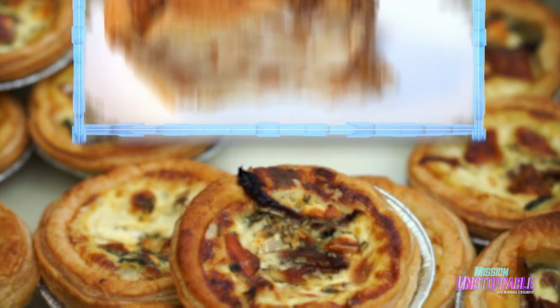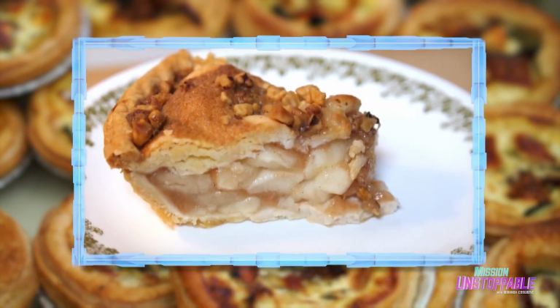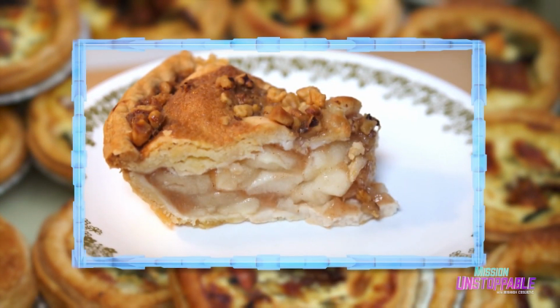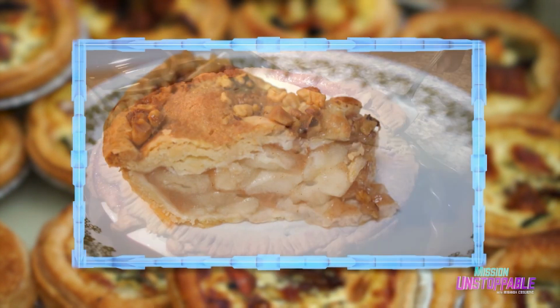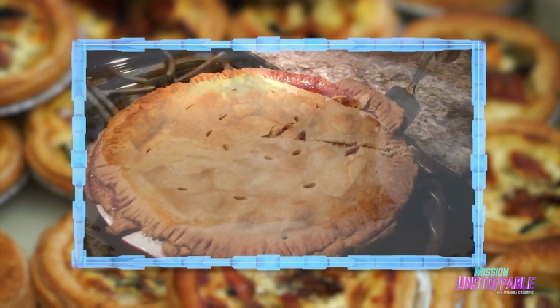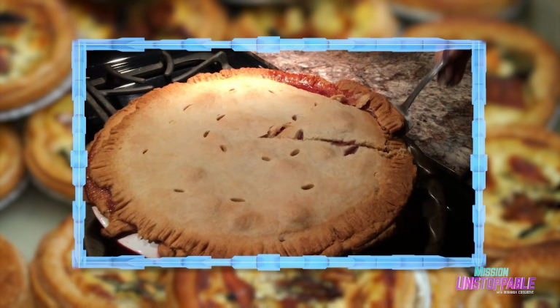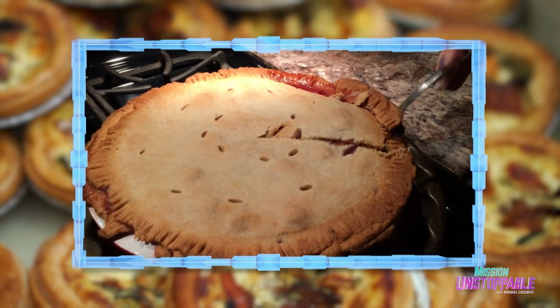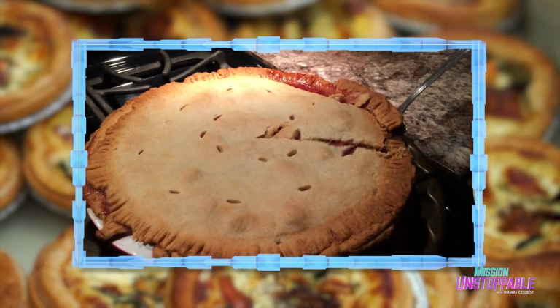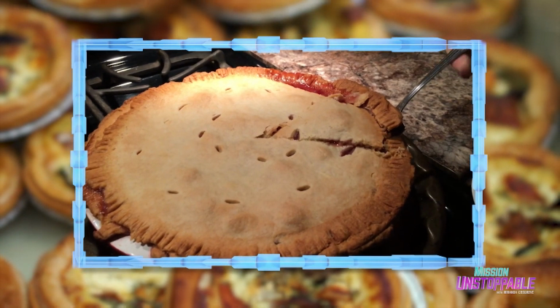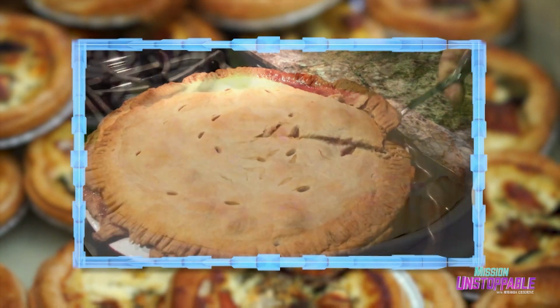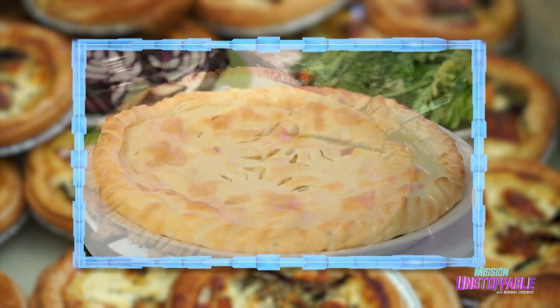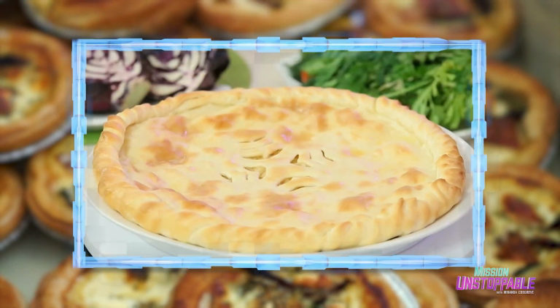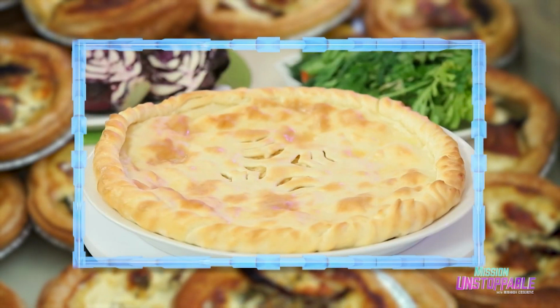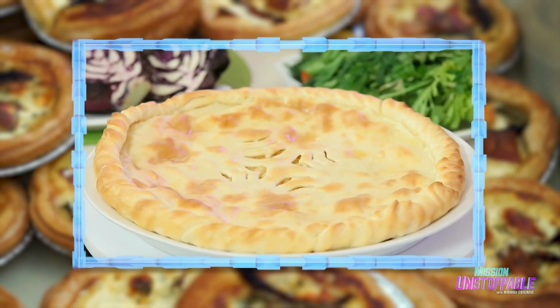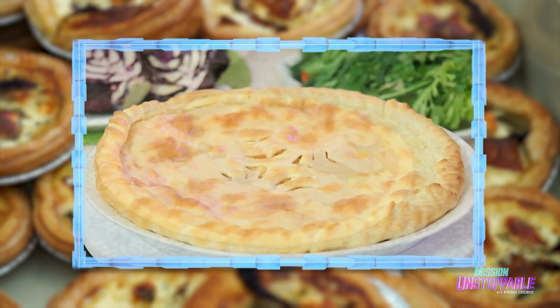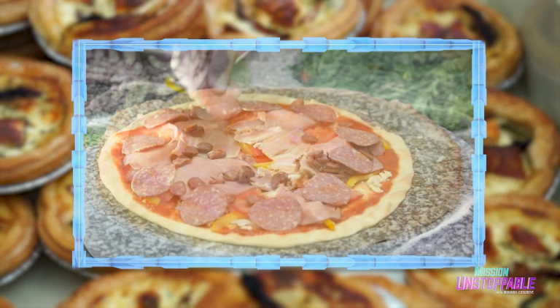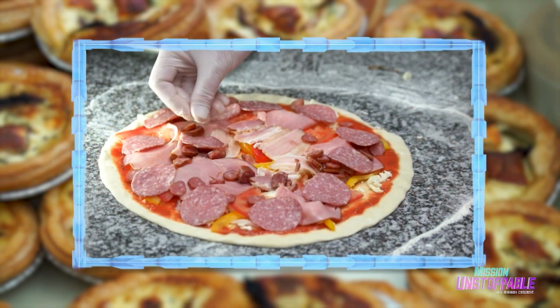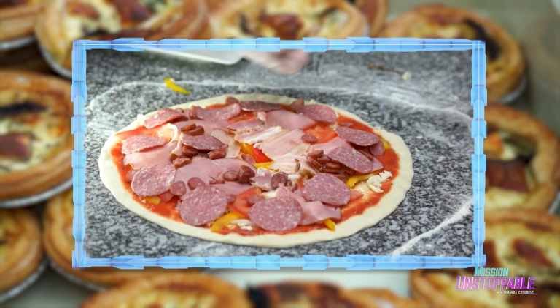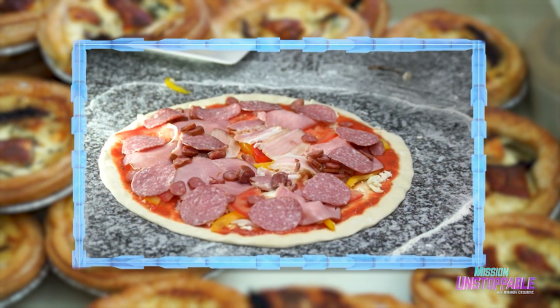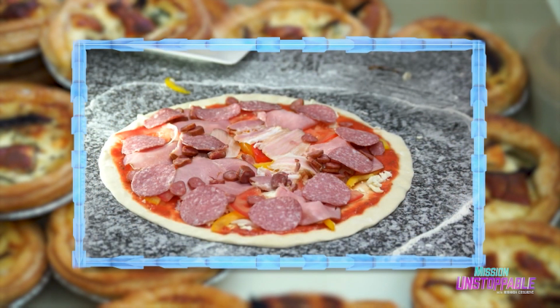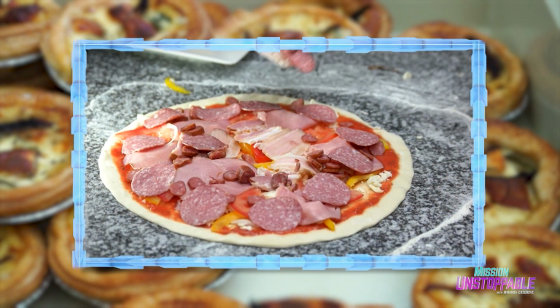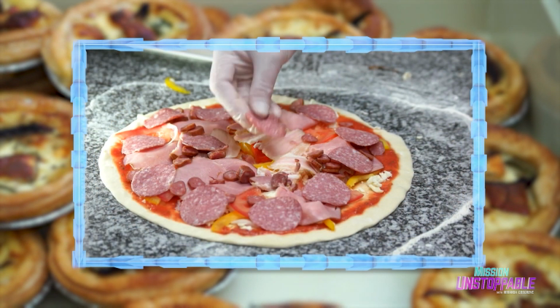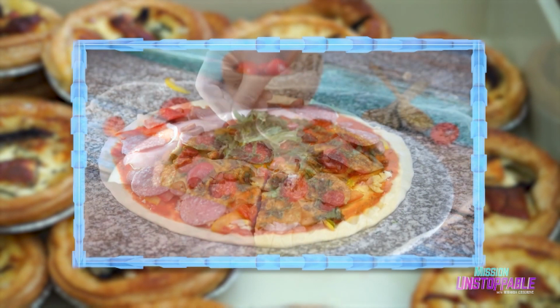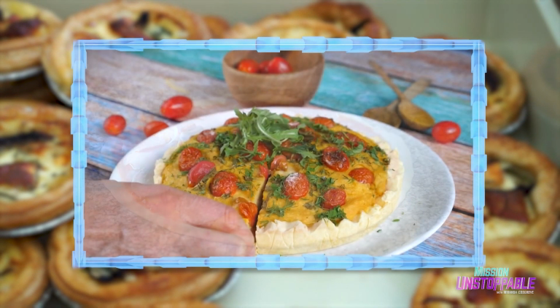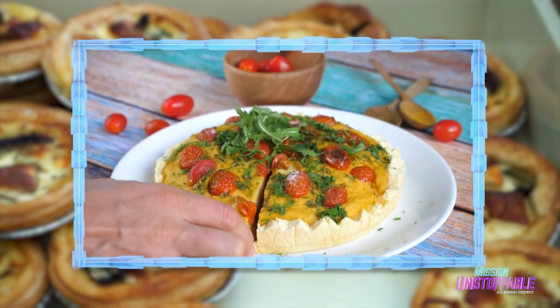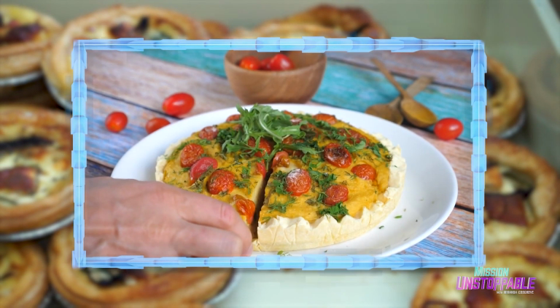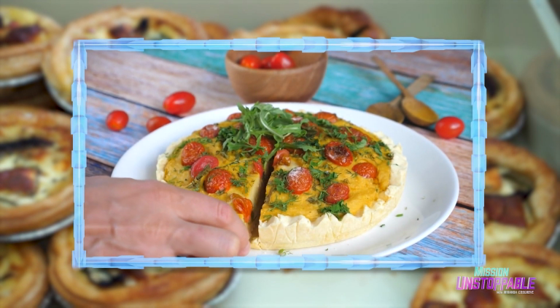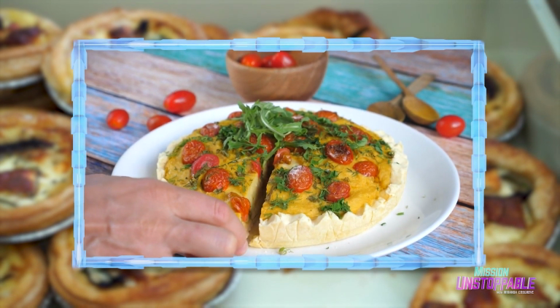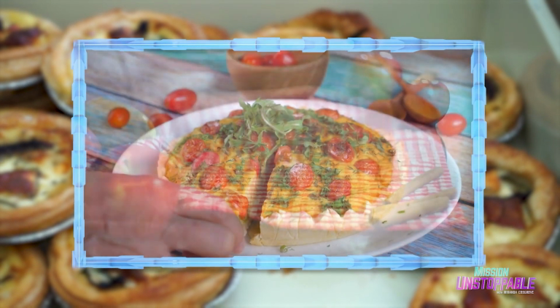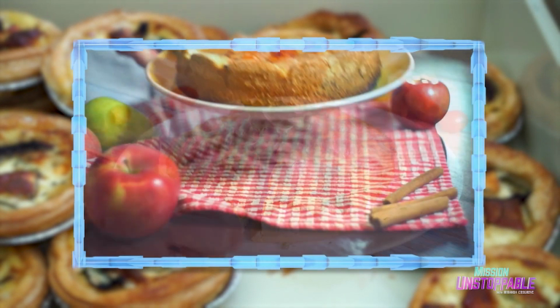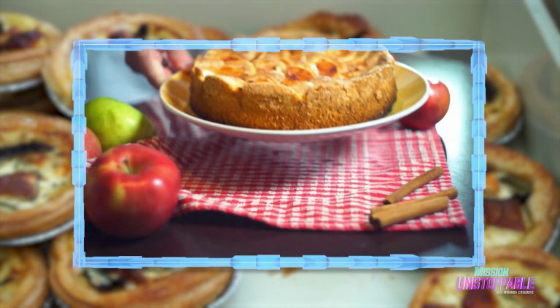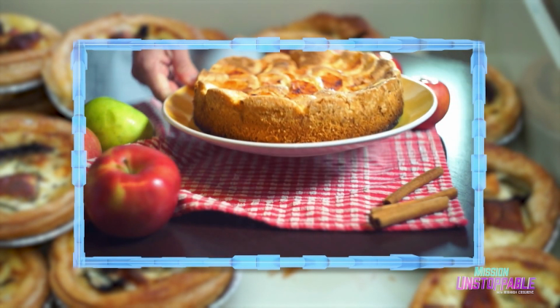Apple pie, cherry pie, shepherd's pie, pizza pie. I guess math really is as easy as pie.